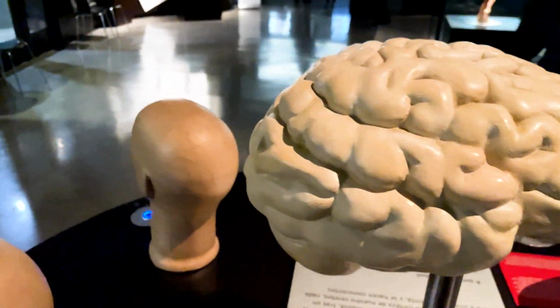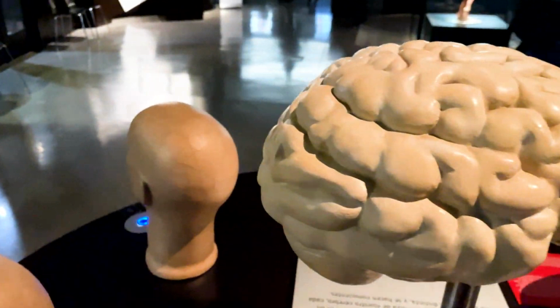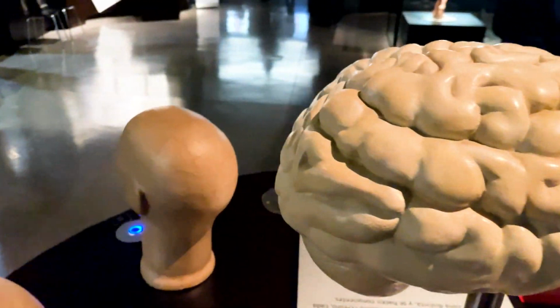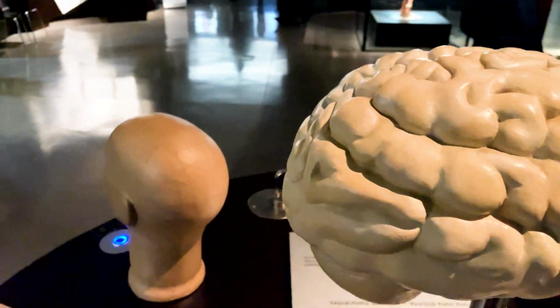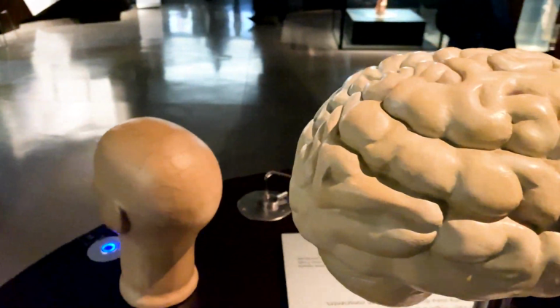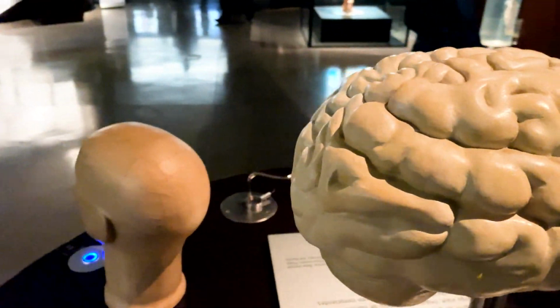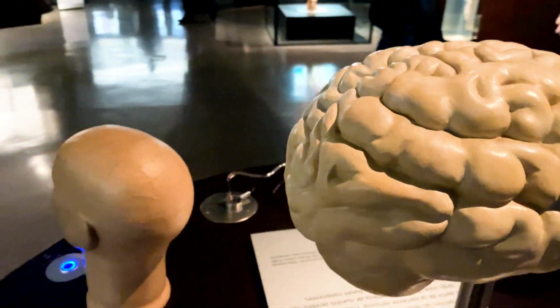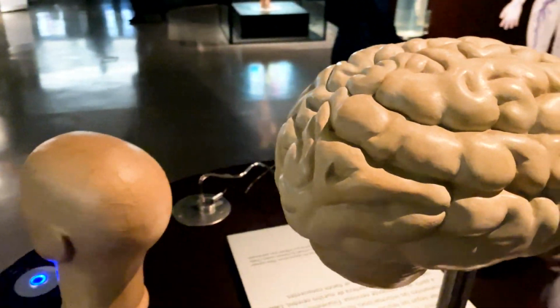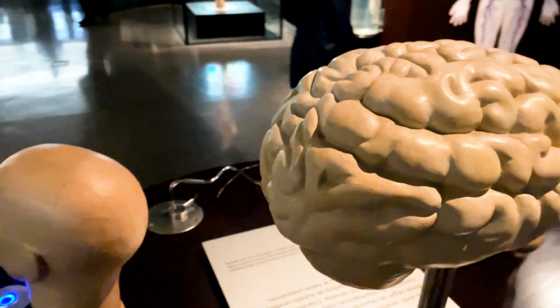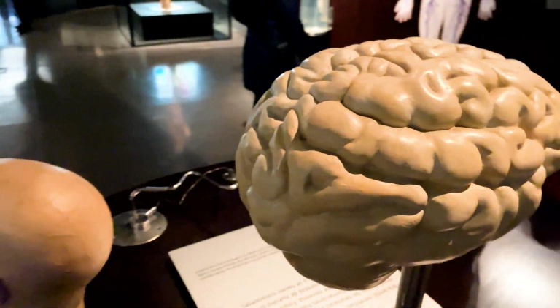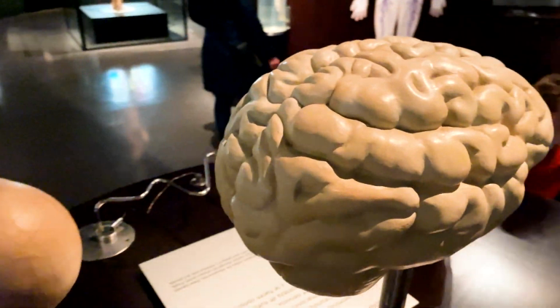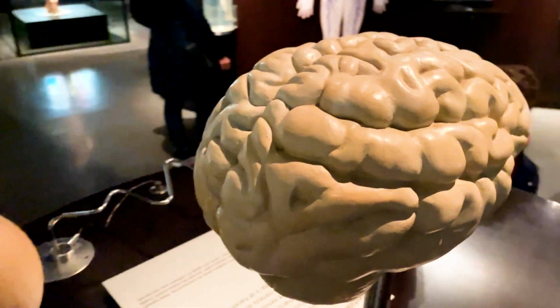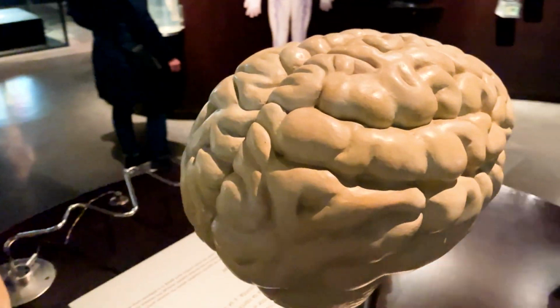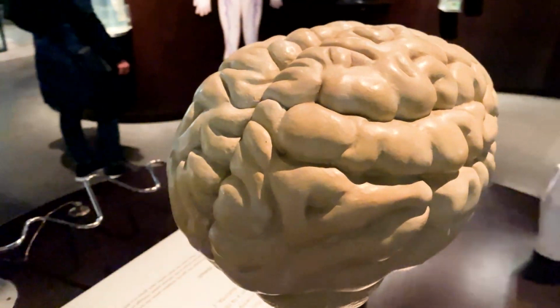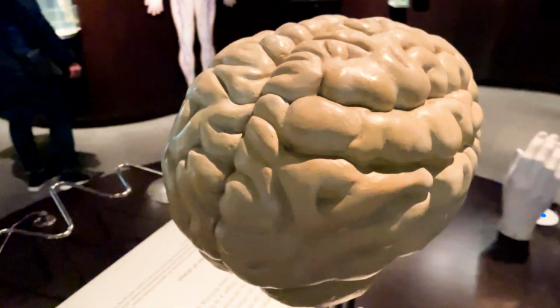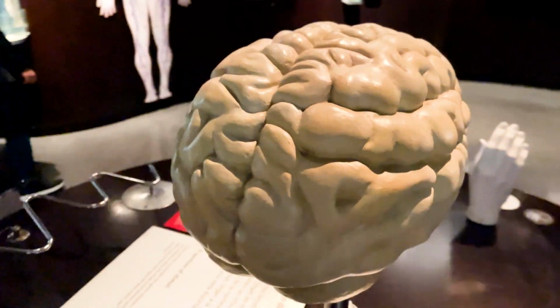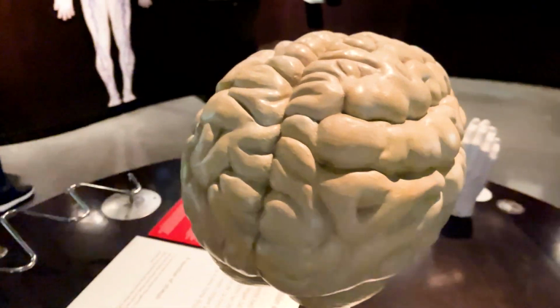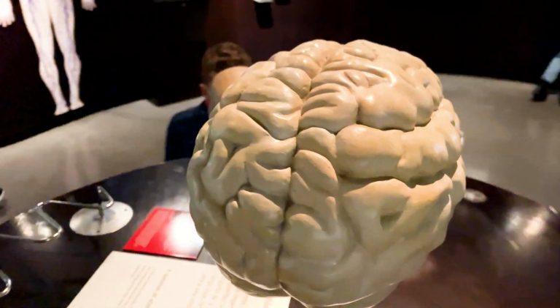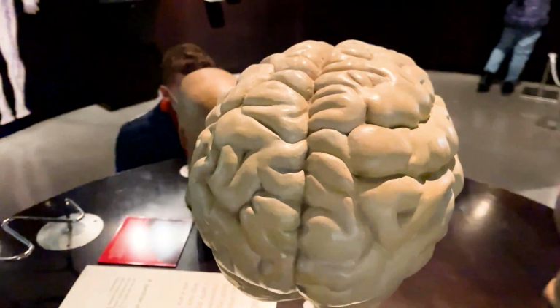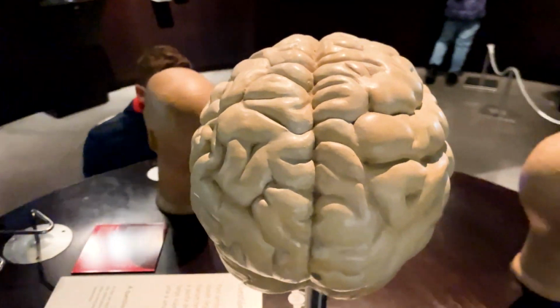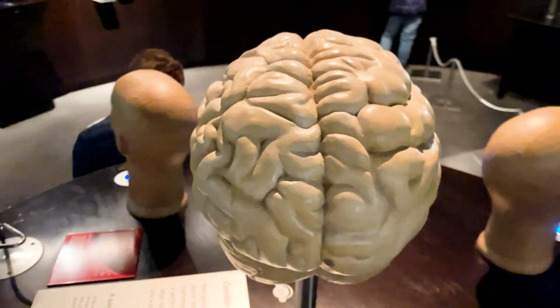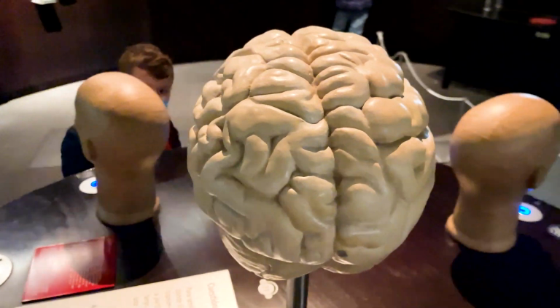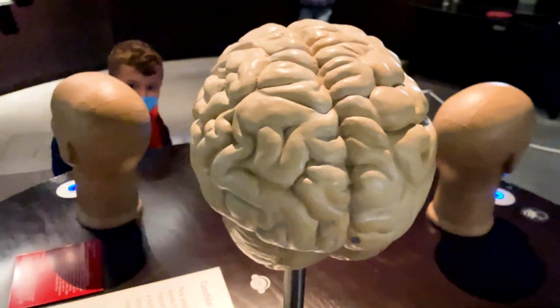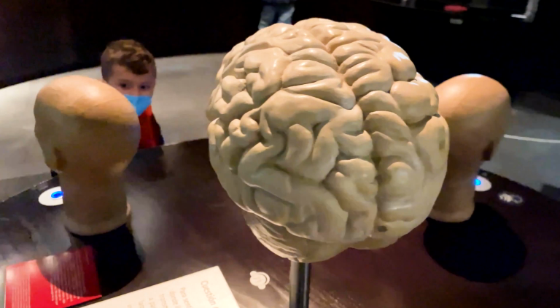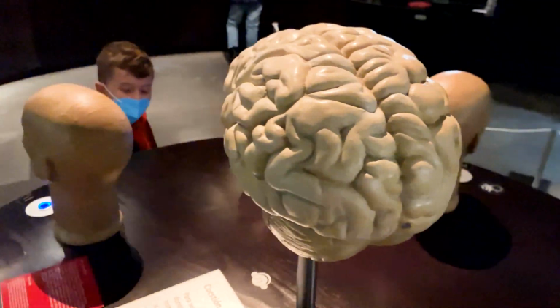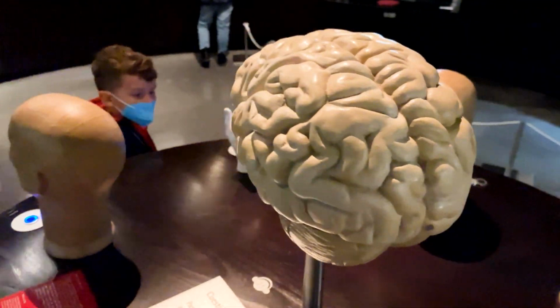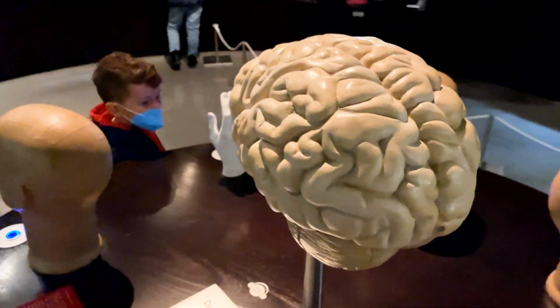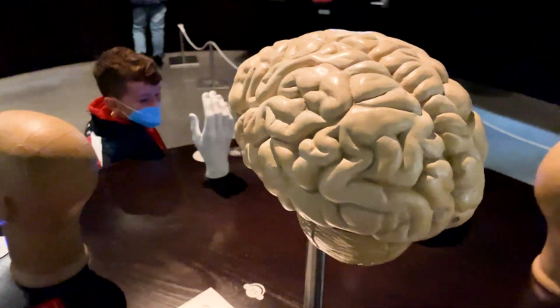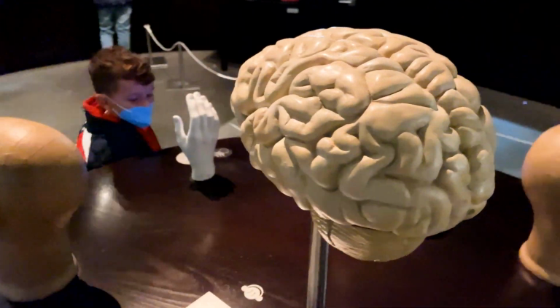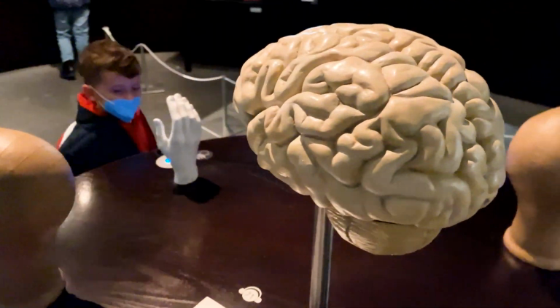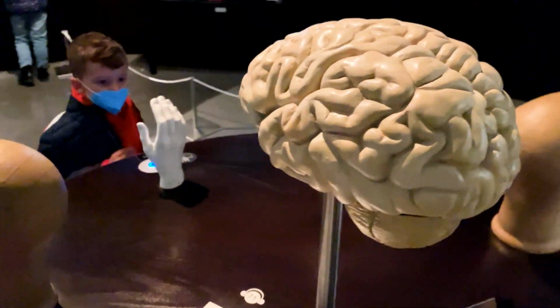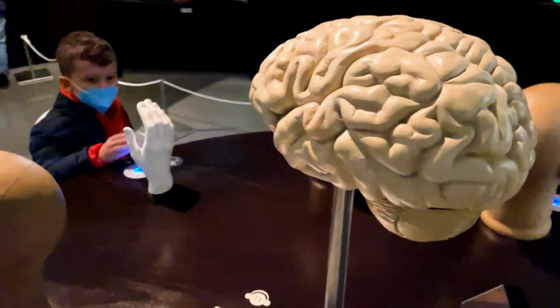And we finish this tour in our brain, which is now full of new information.